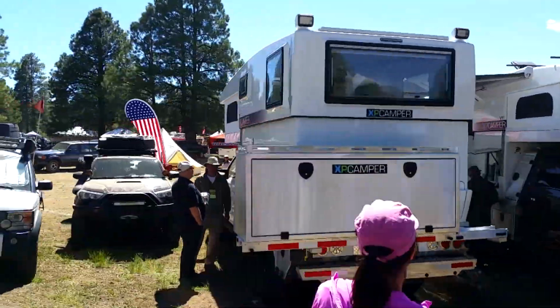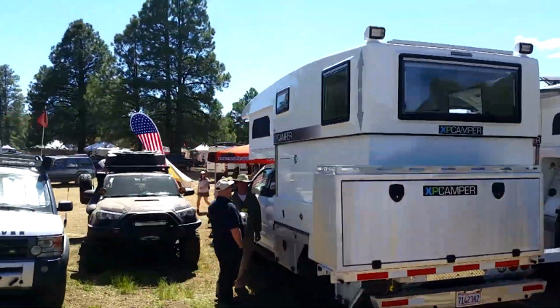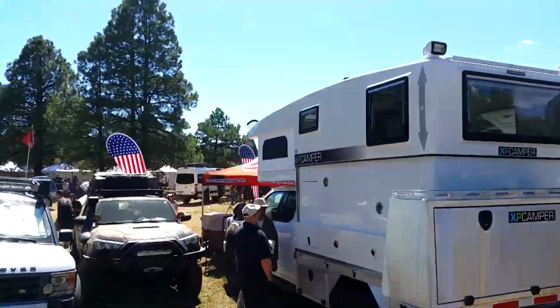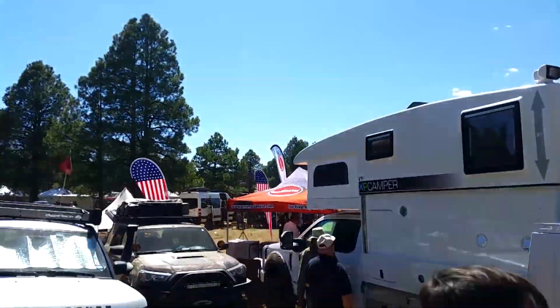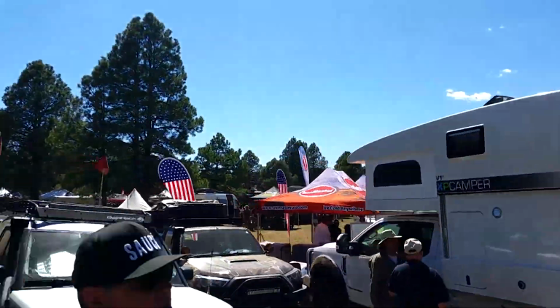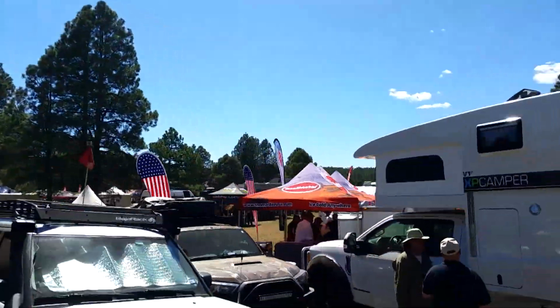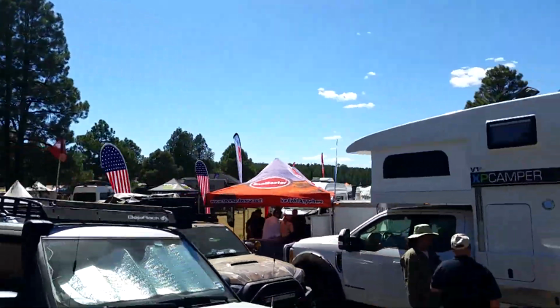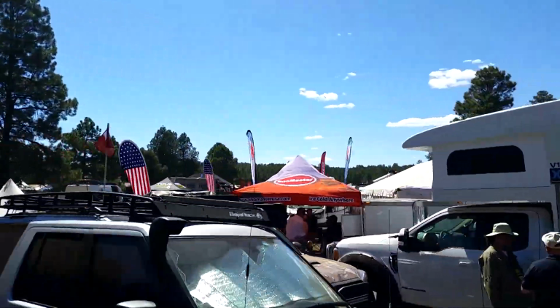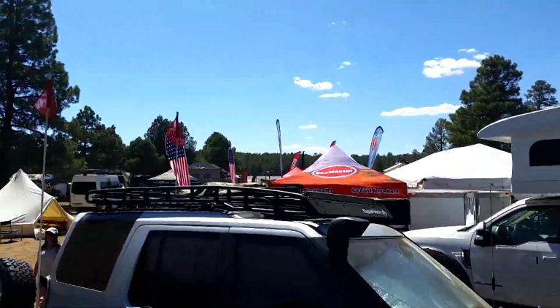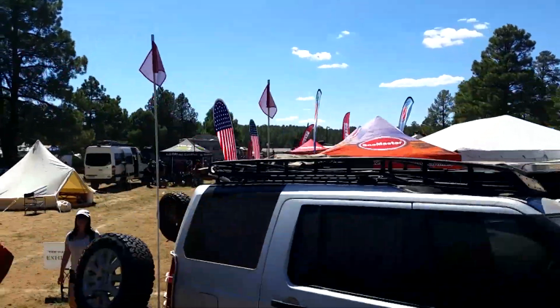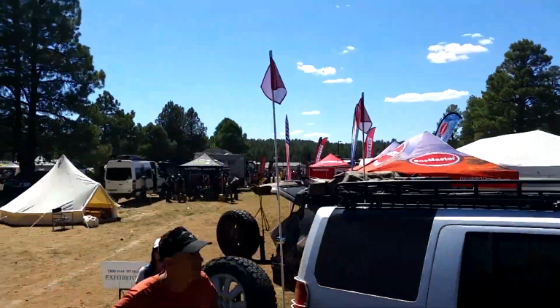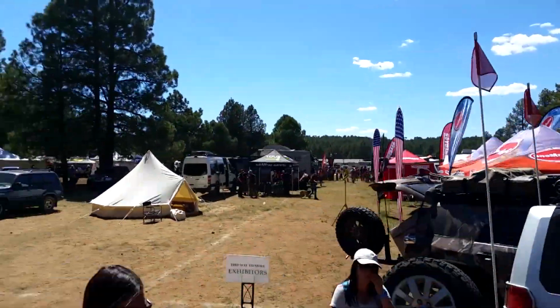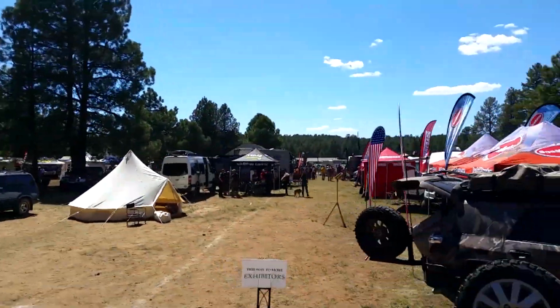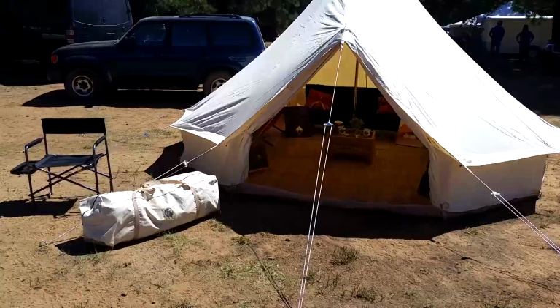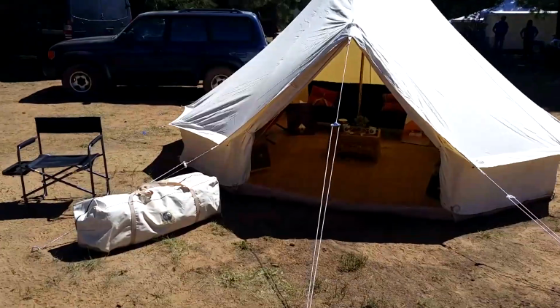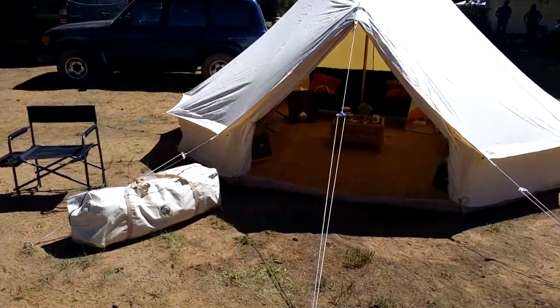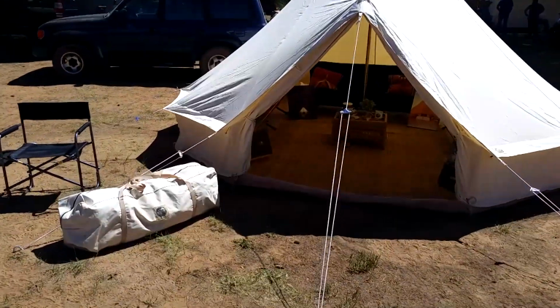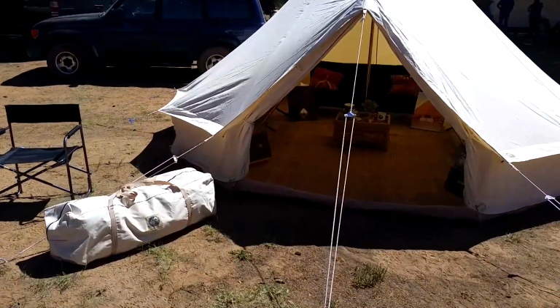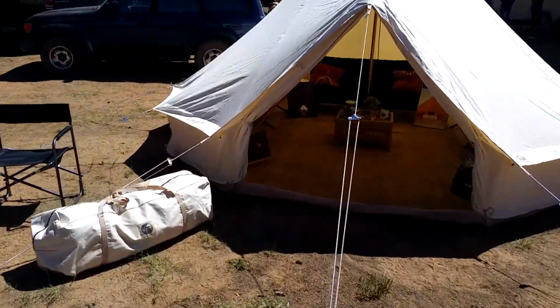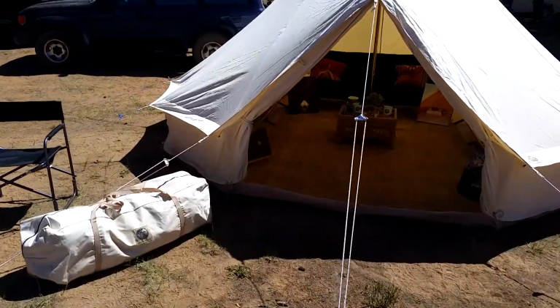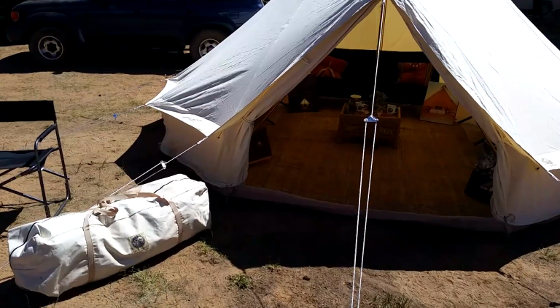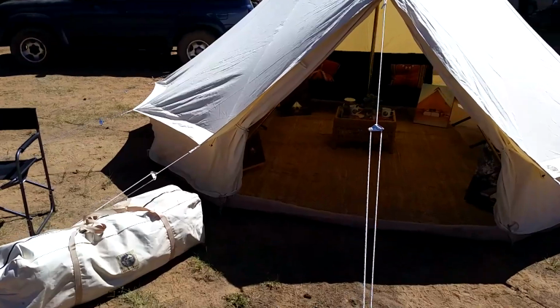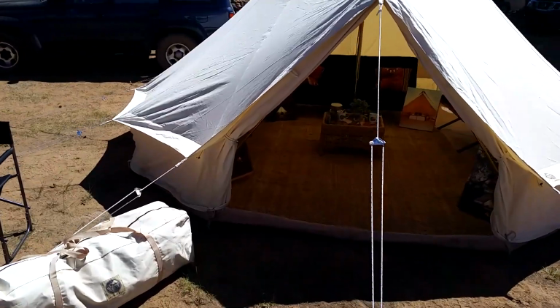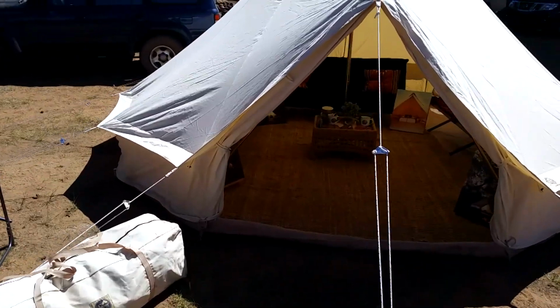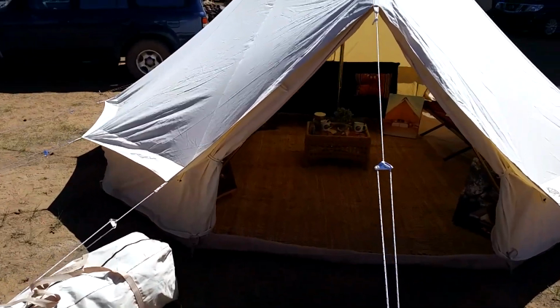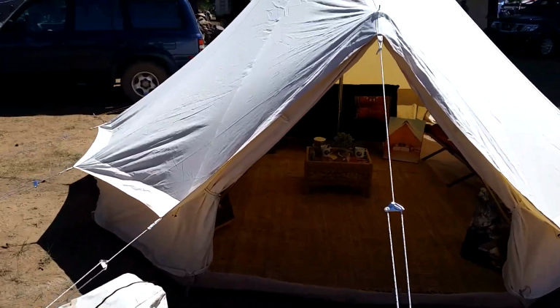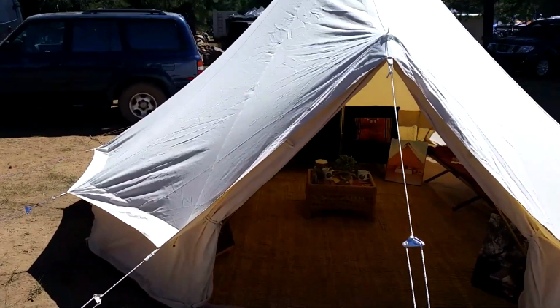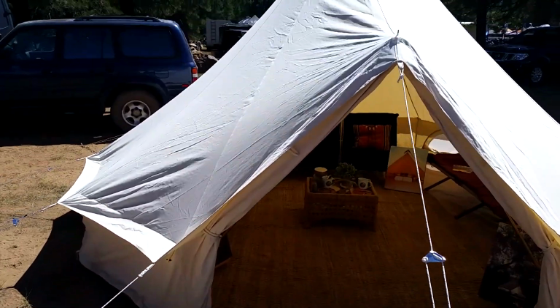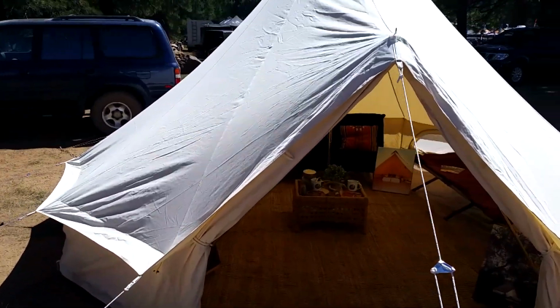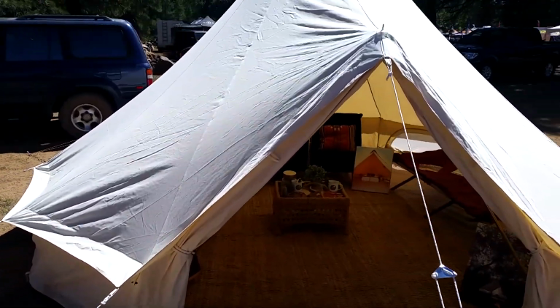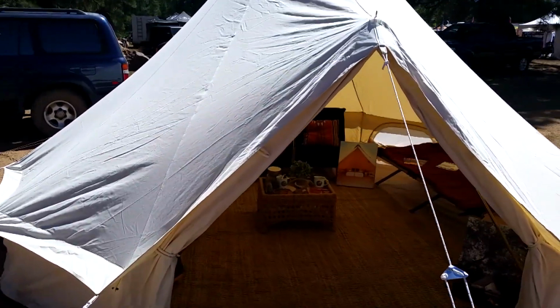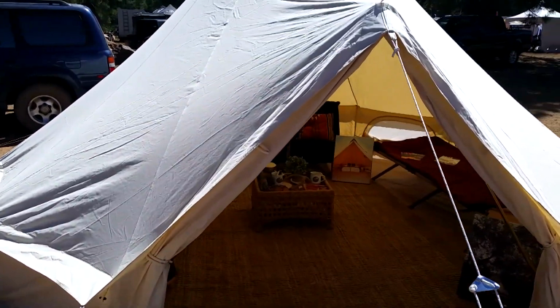Oh, this is a sweet setup right there. Cool tent.